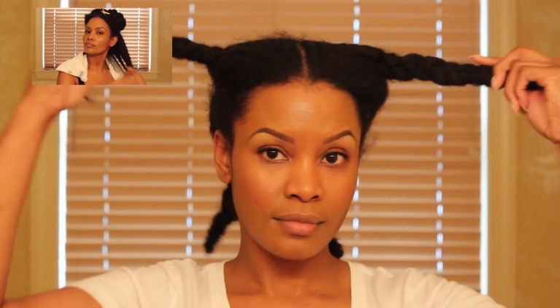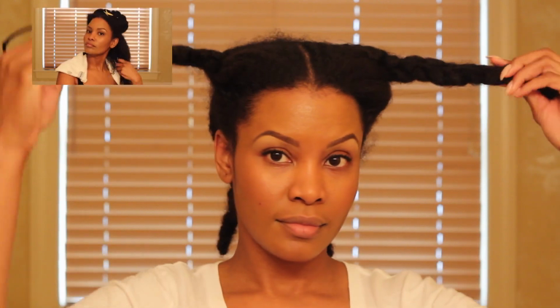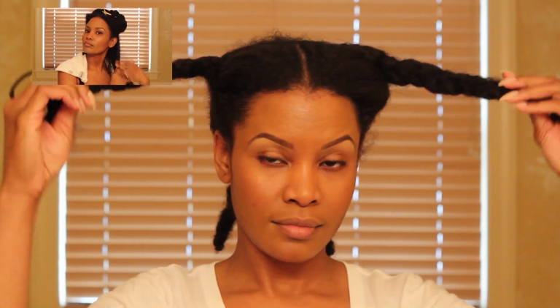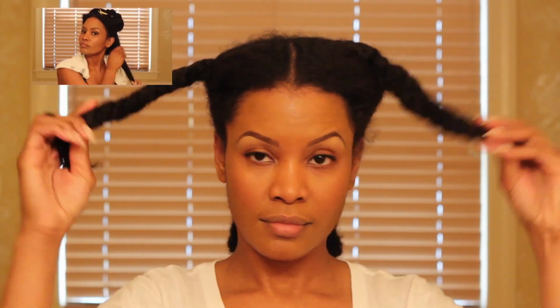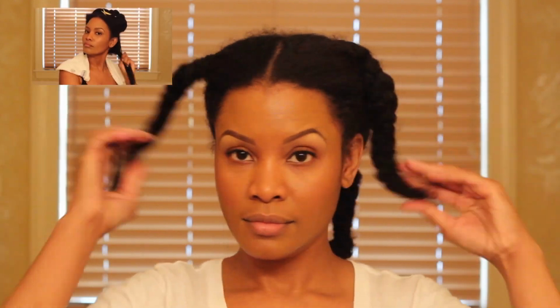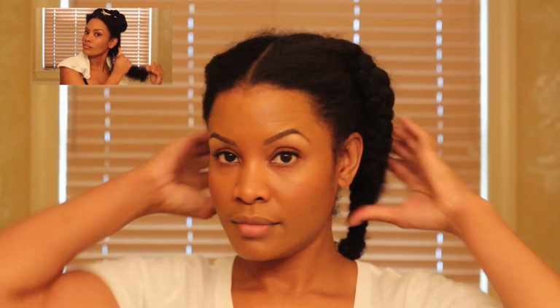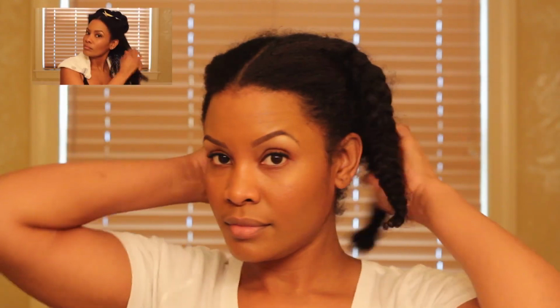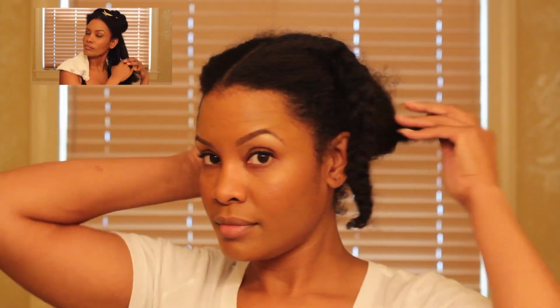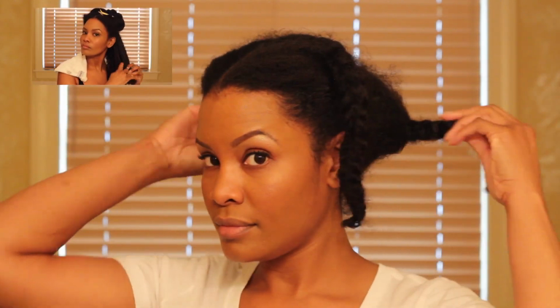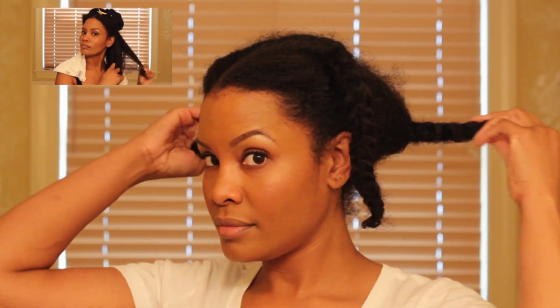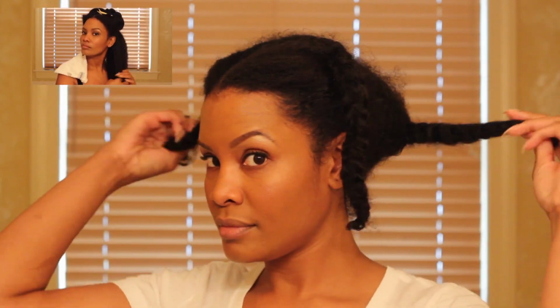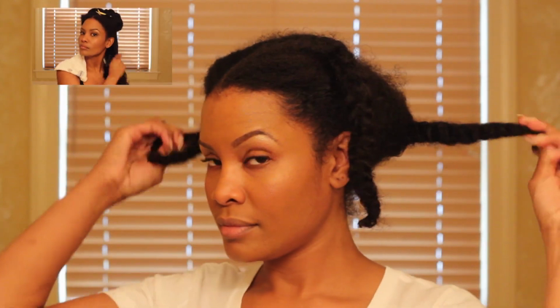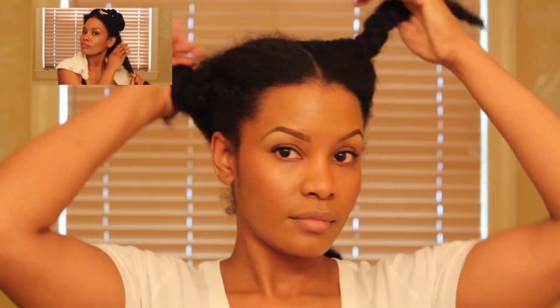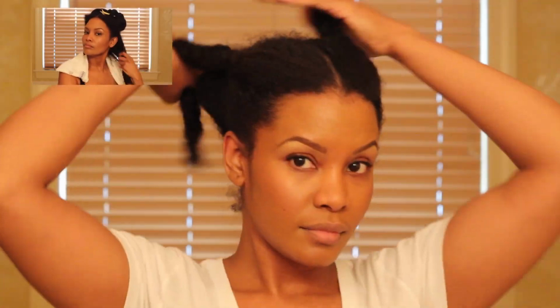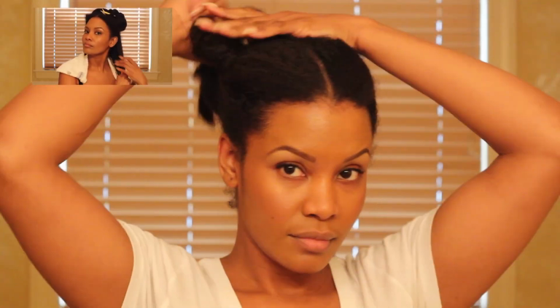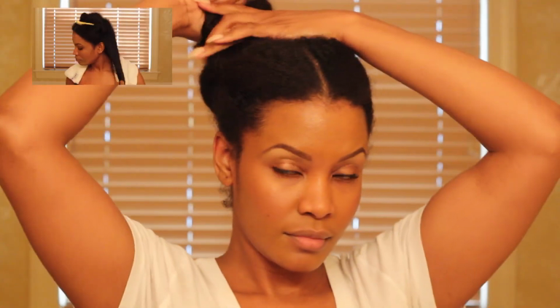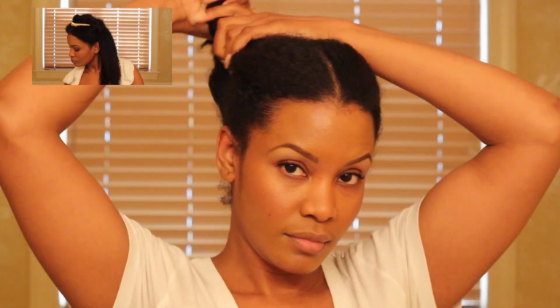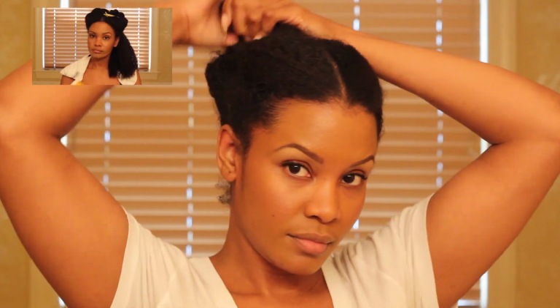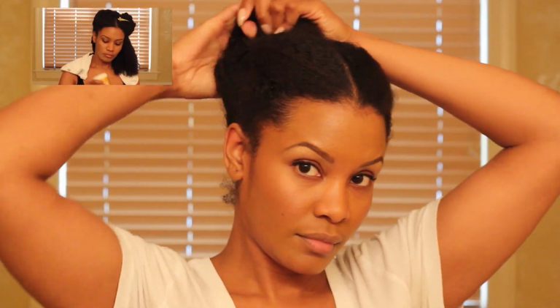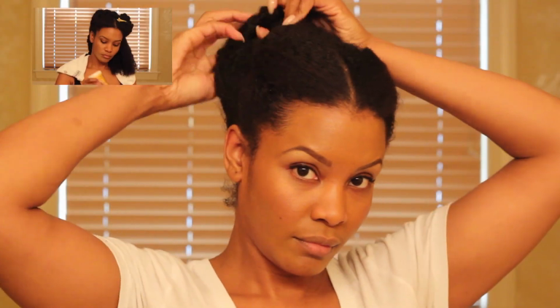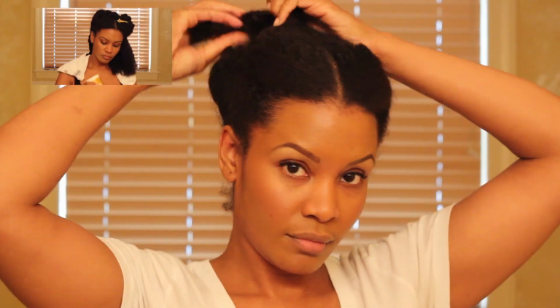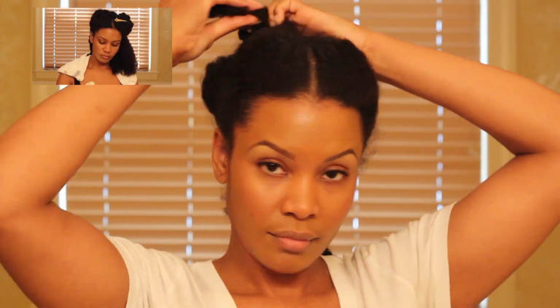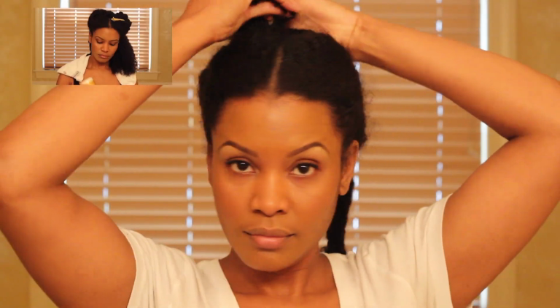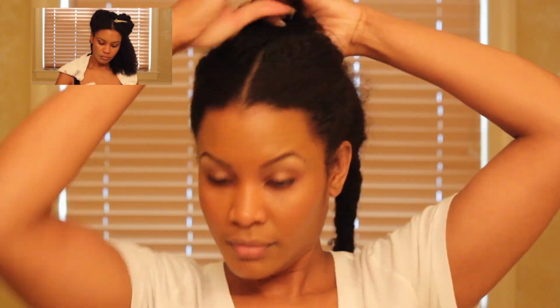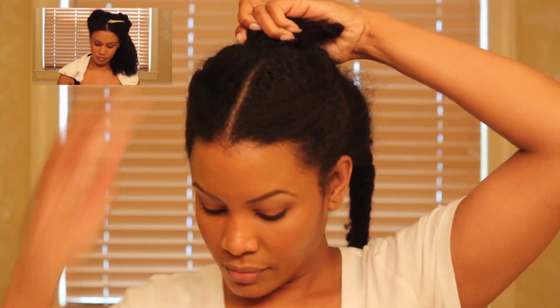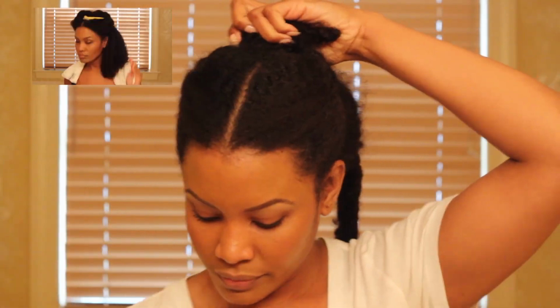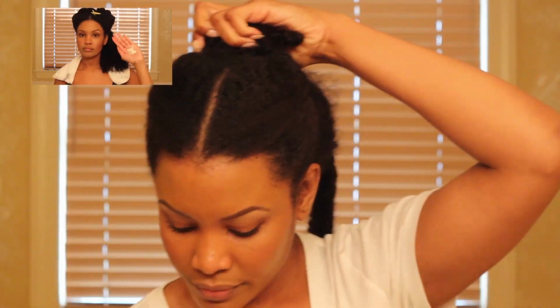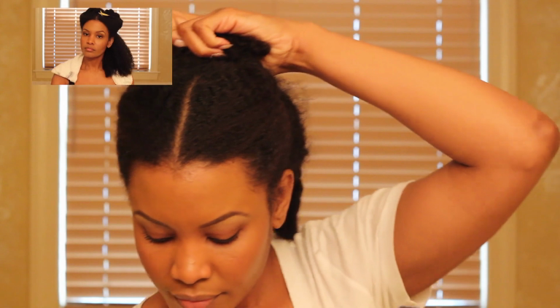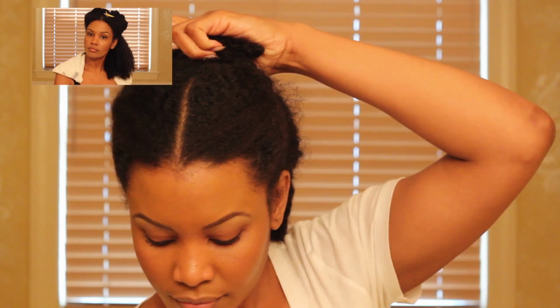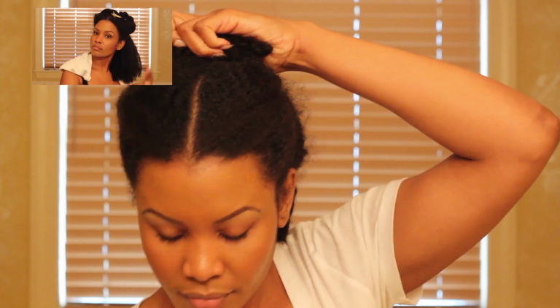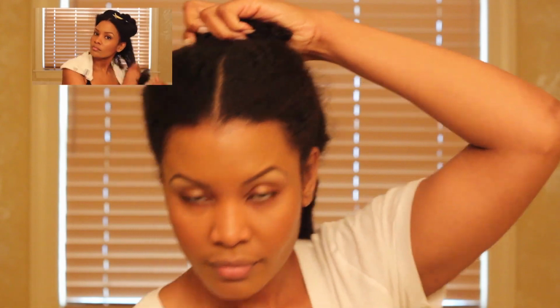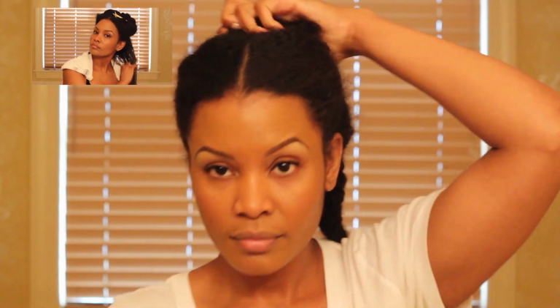I'm starting off on hair that's already been sectioned and moisturized. To see how I moisturize my hair, click the link above.